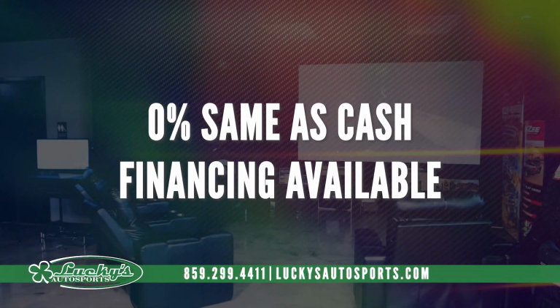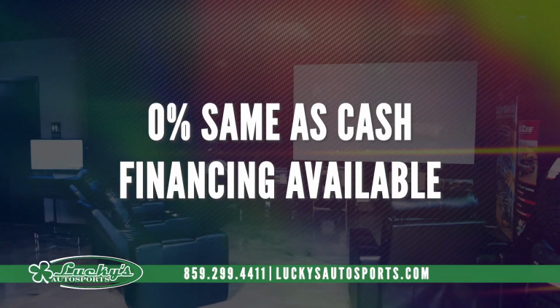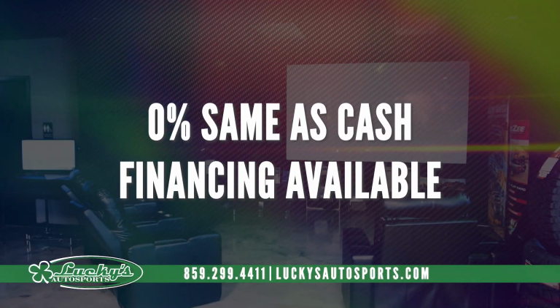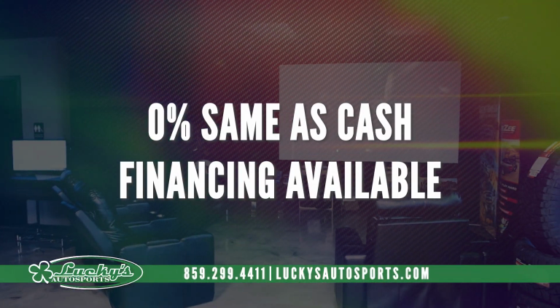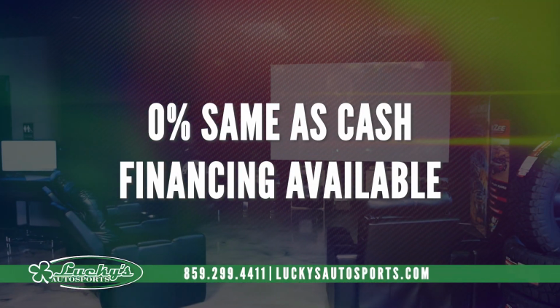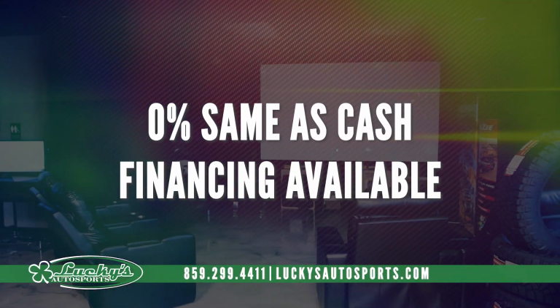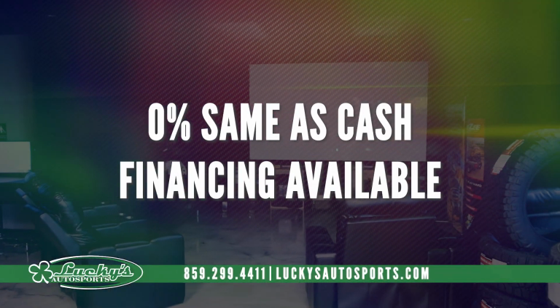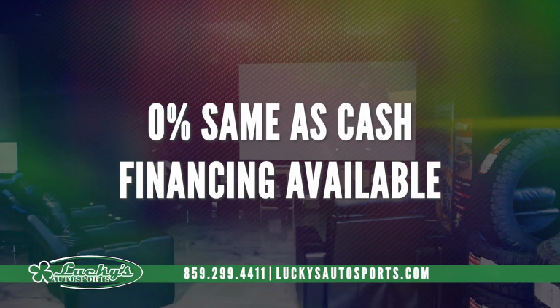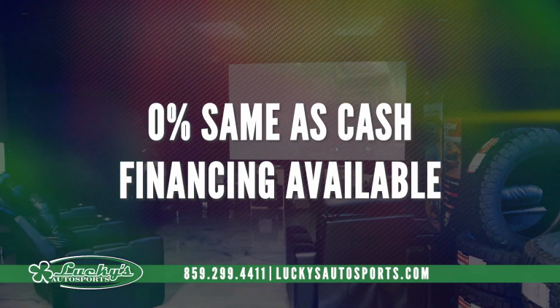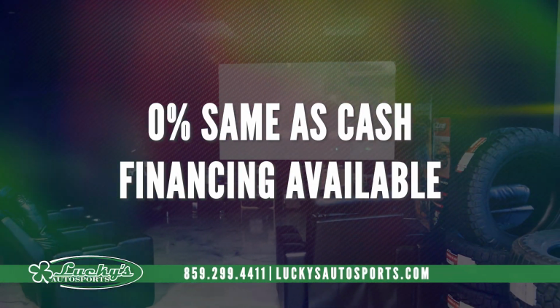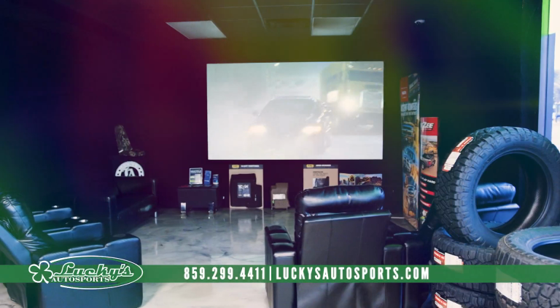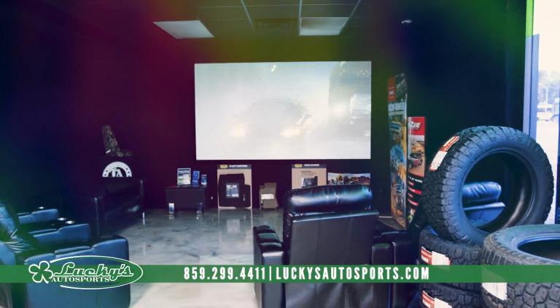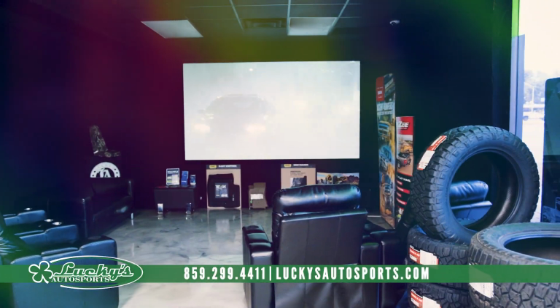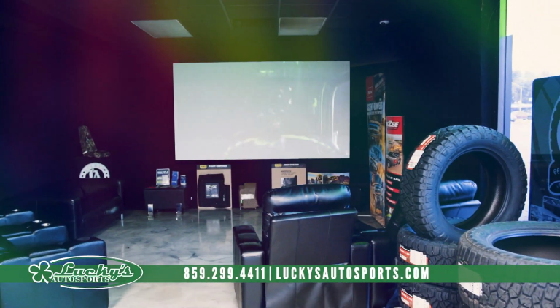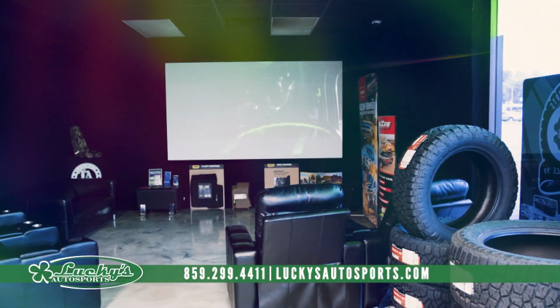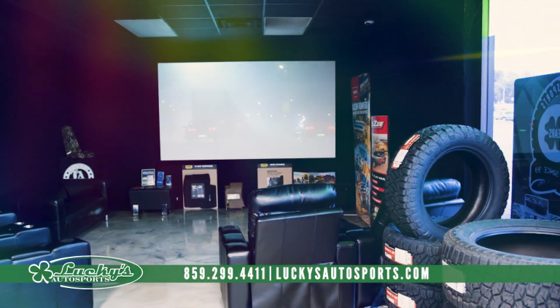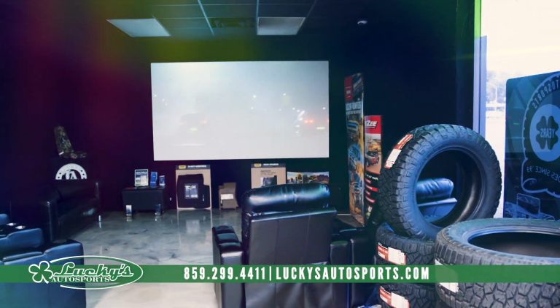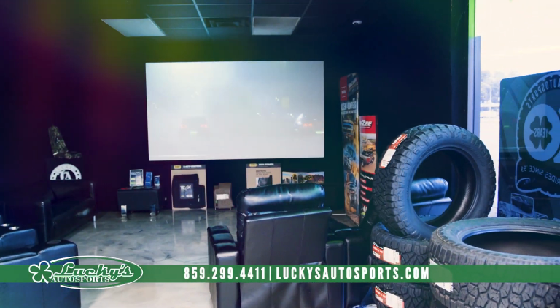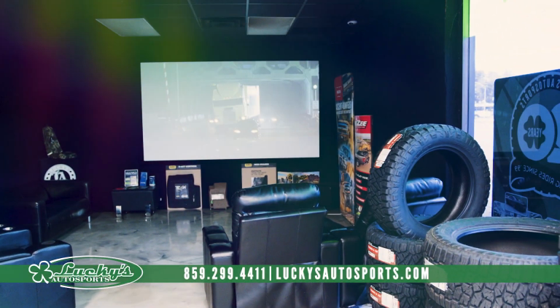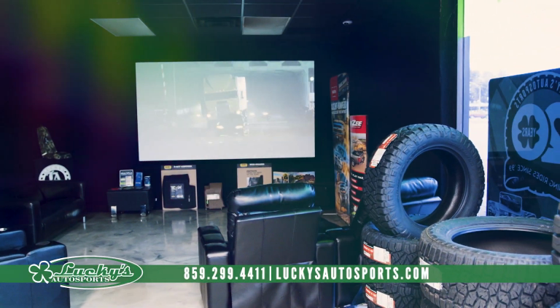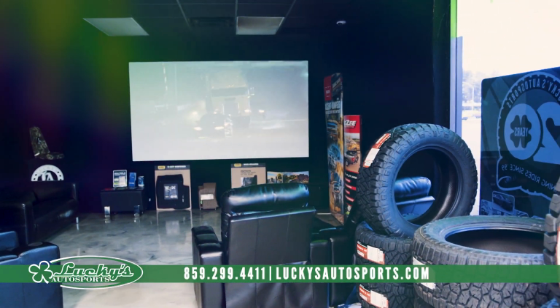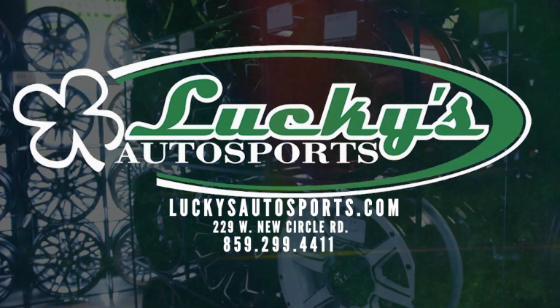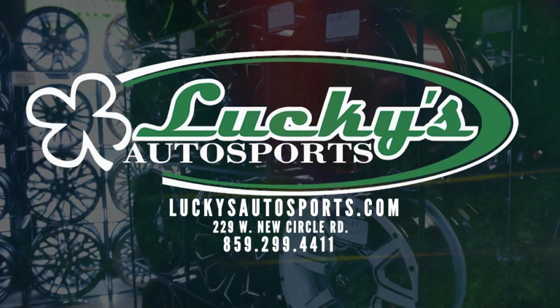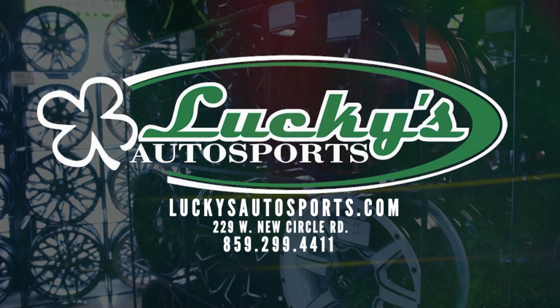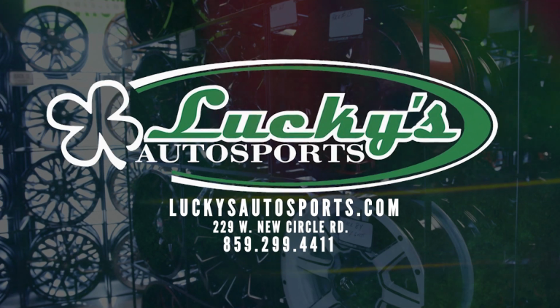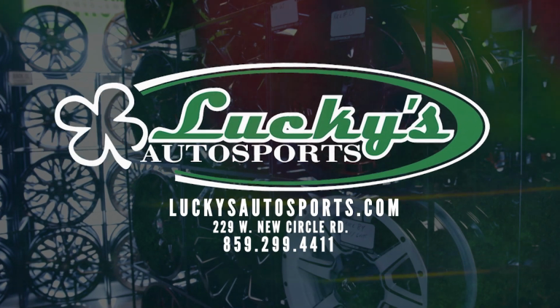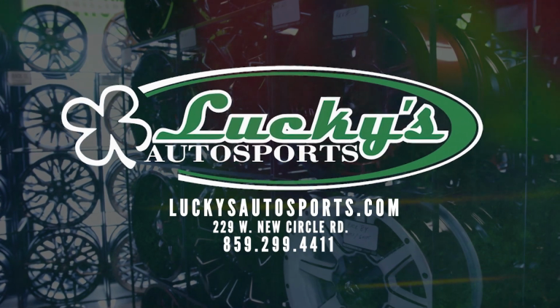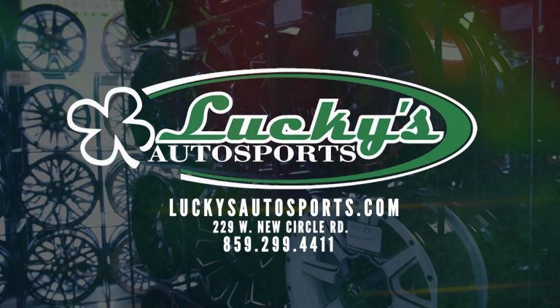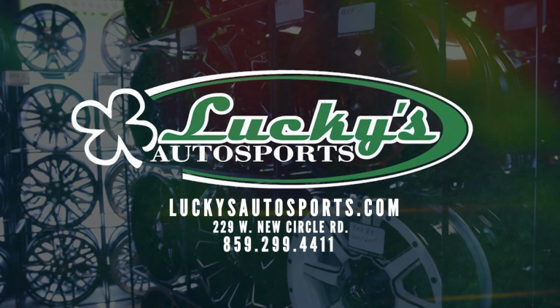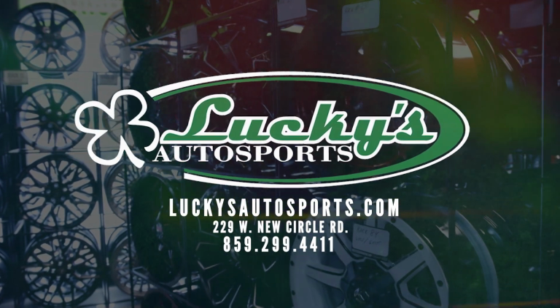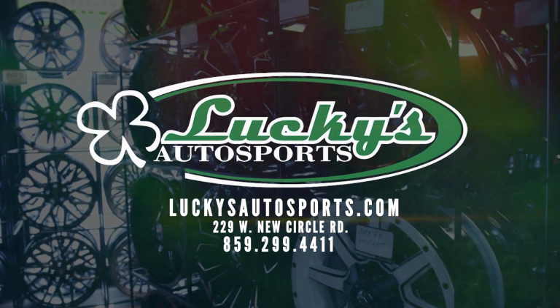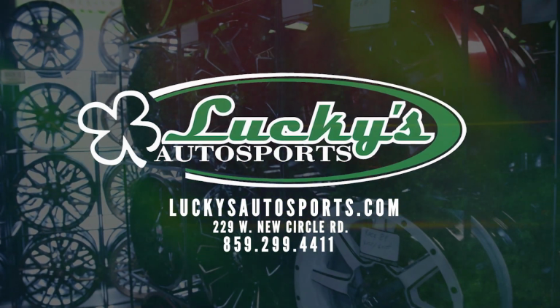0% same as cash financing available. Visit Lucky's Autosports' new state-of-the-art showroom or luckysautosports.com.